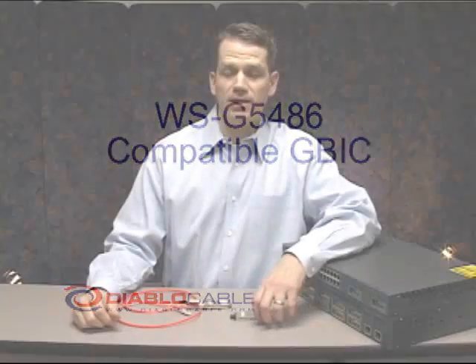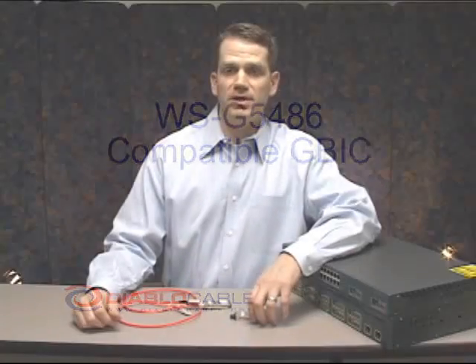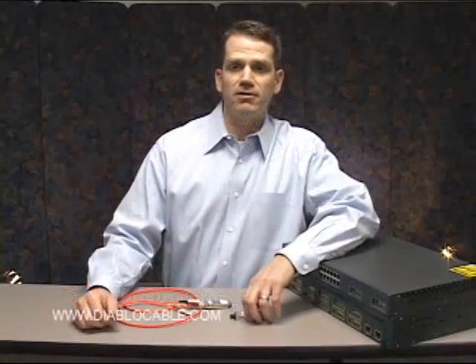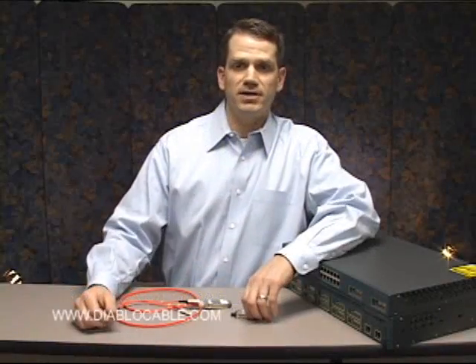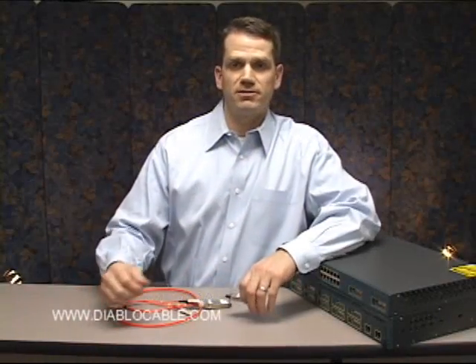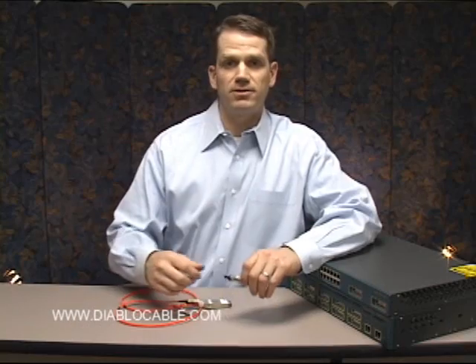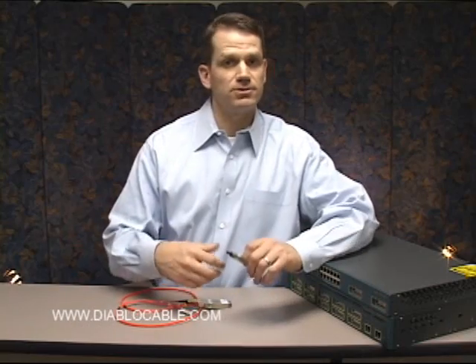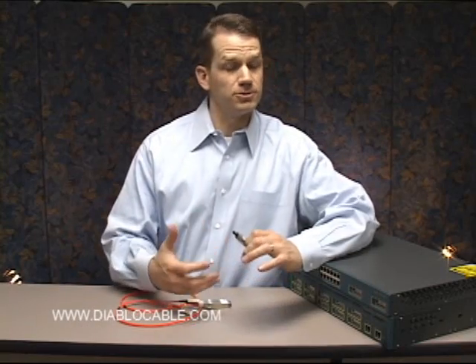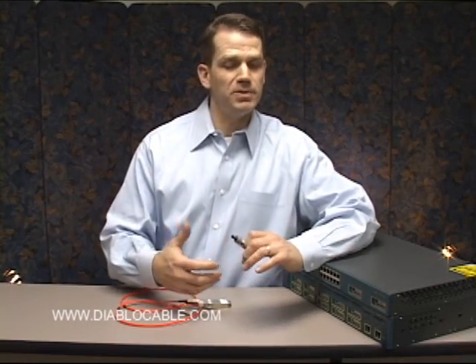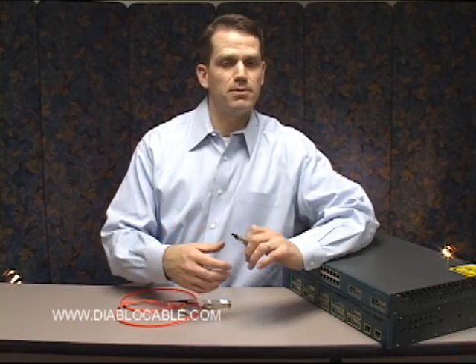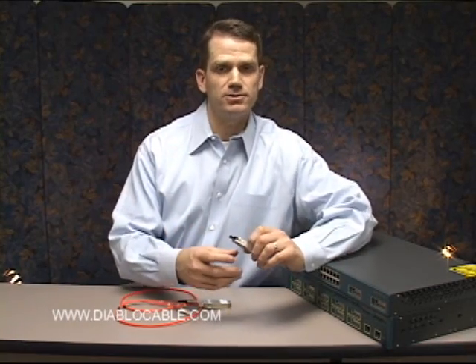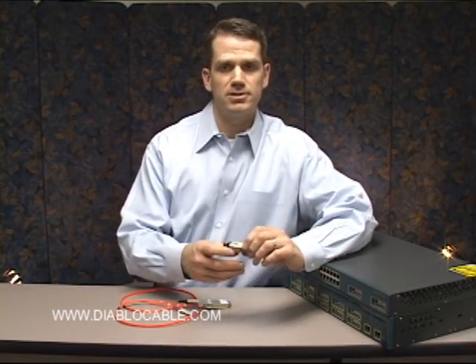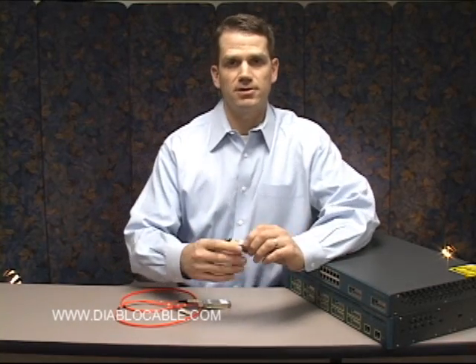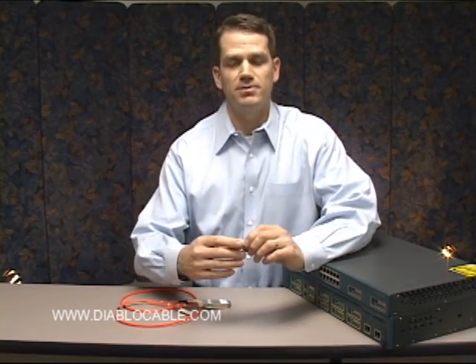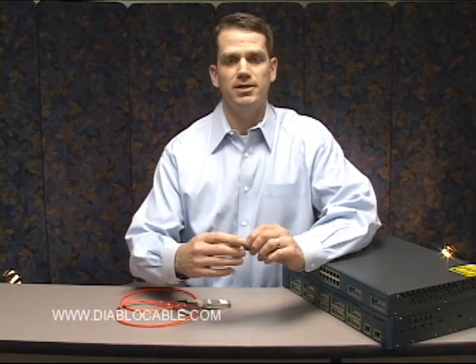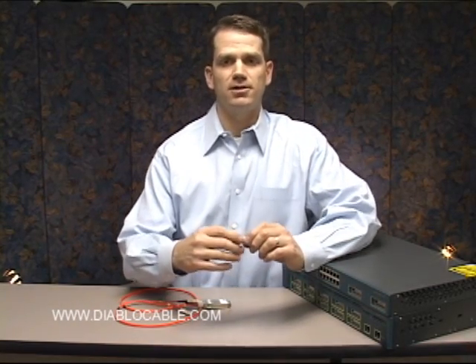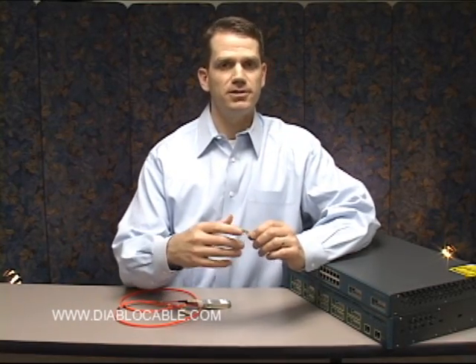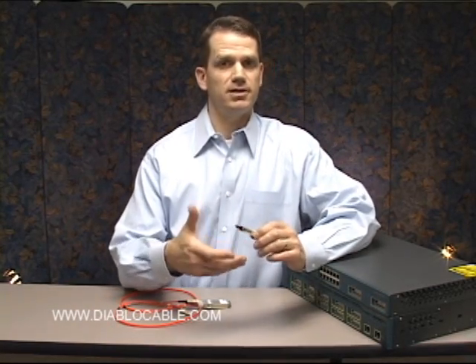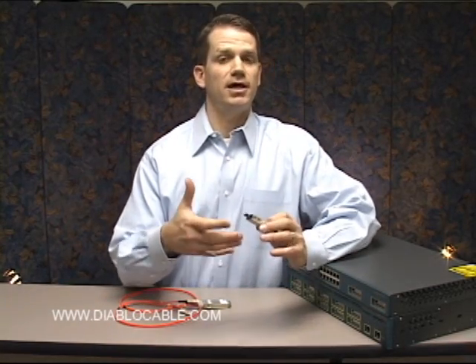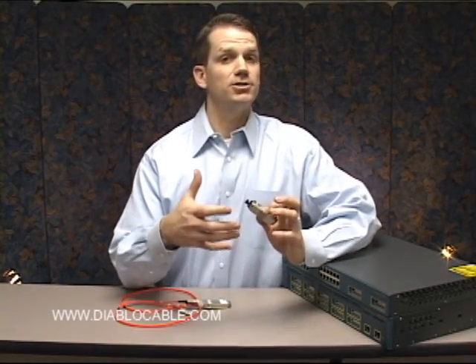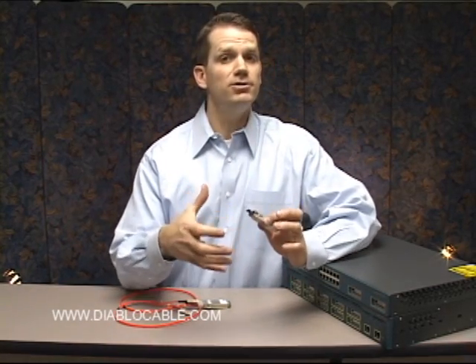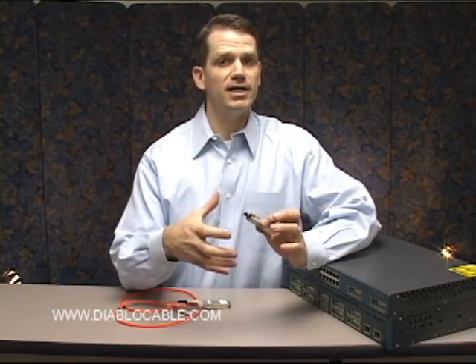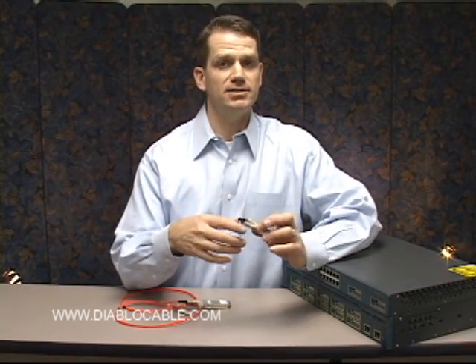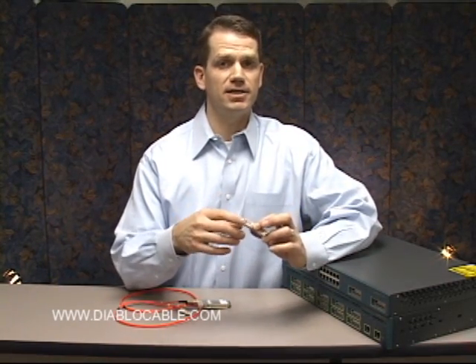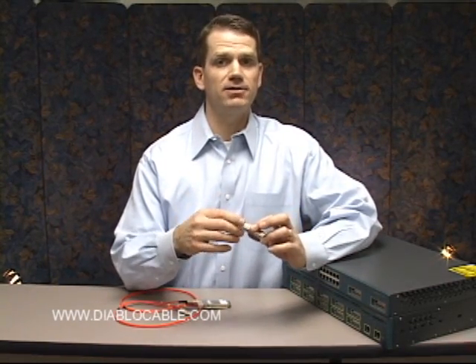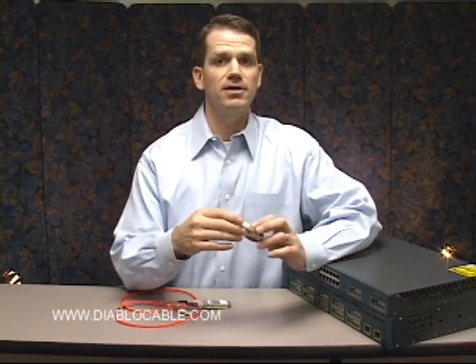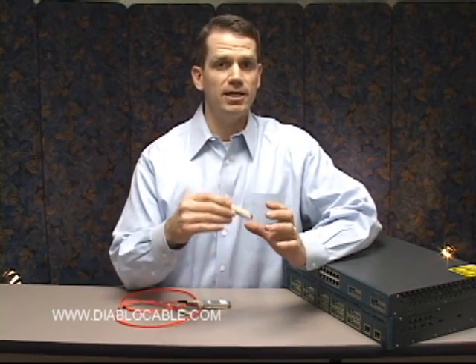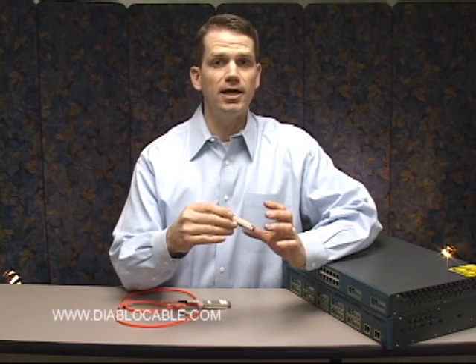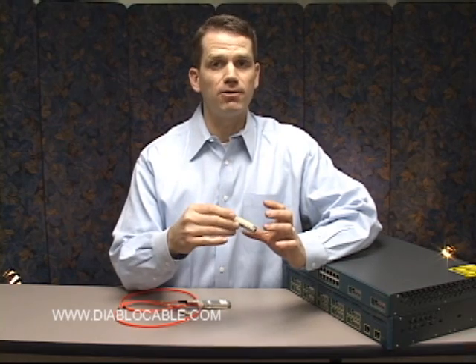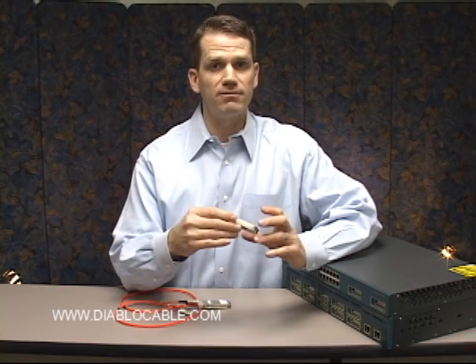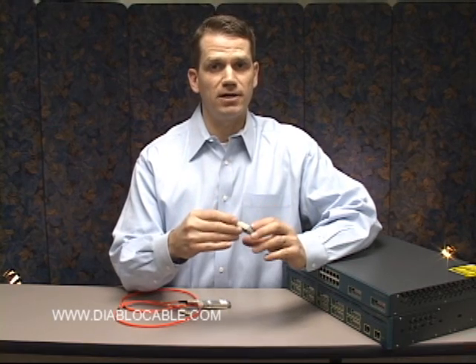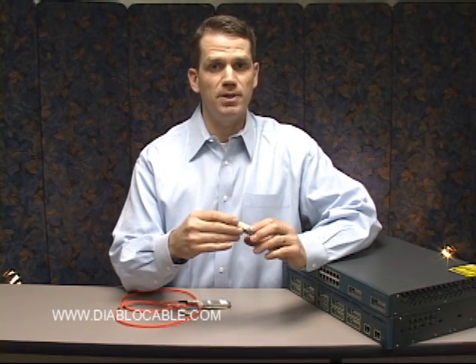Gigabit interface converters, or GBIC modules as they're commonly called, are used to connect two devices together in a network environment.